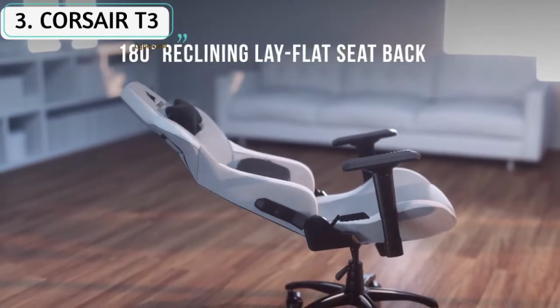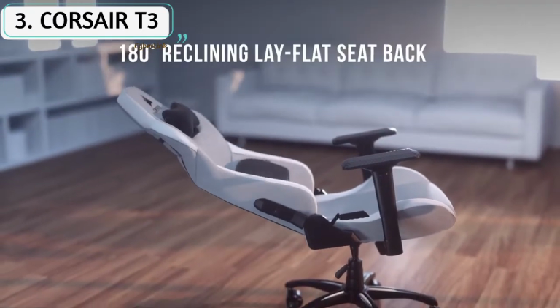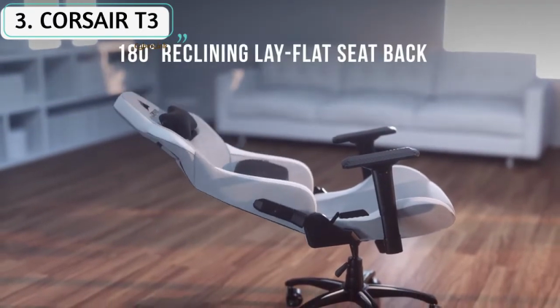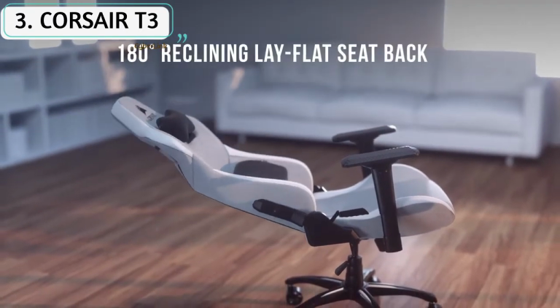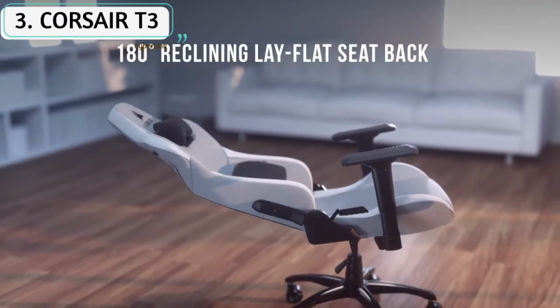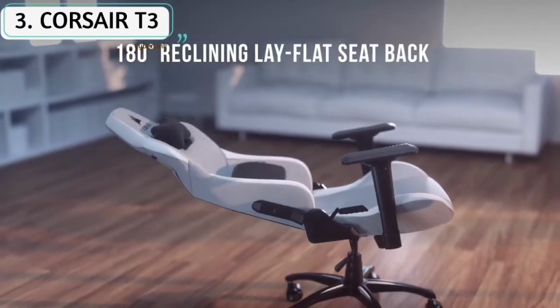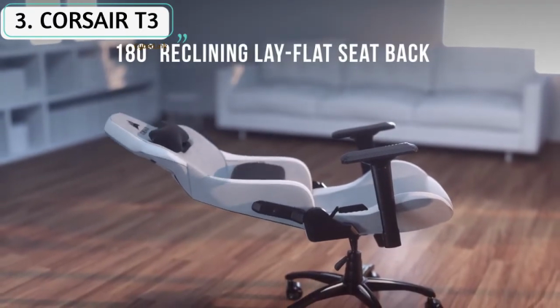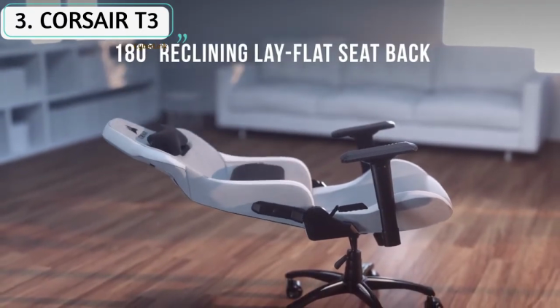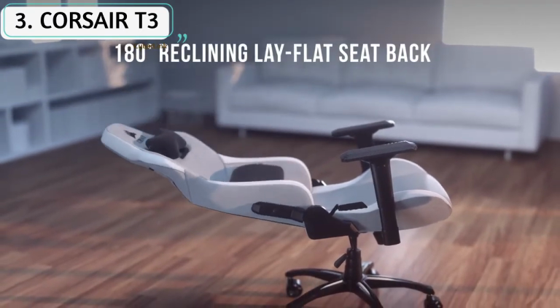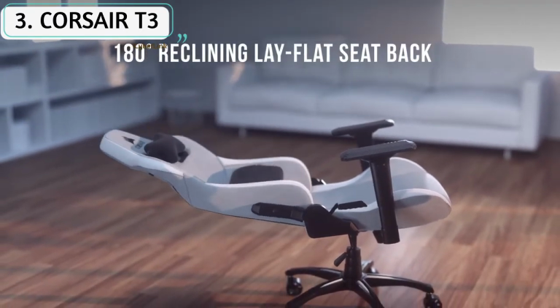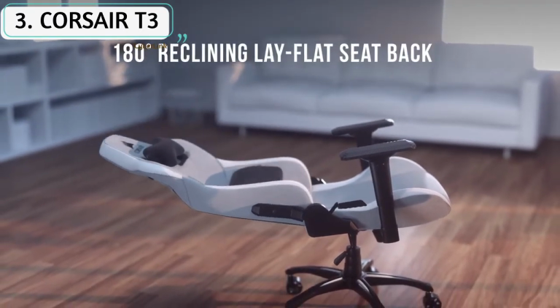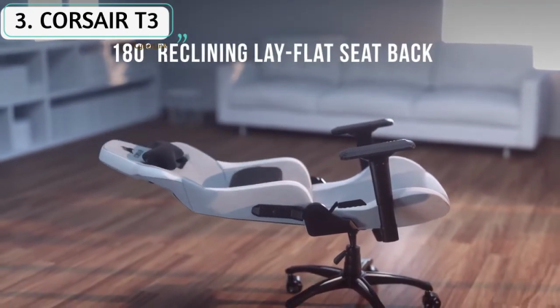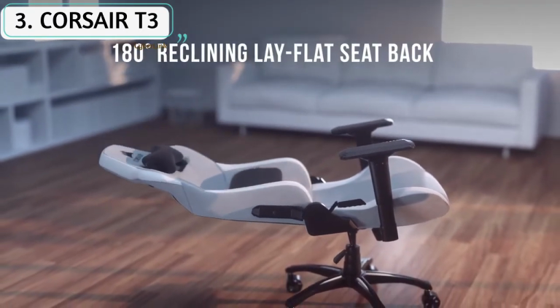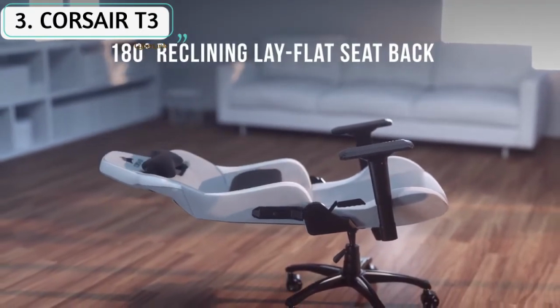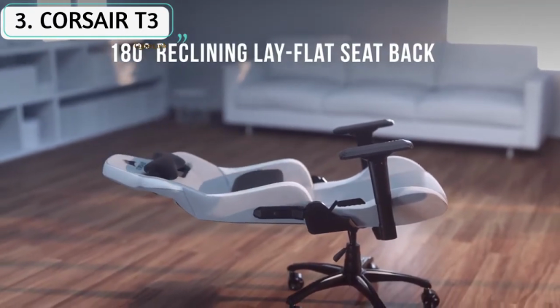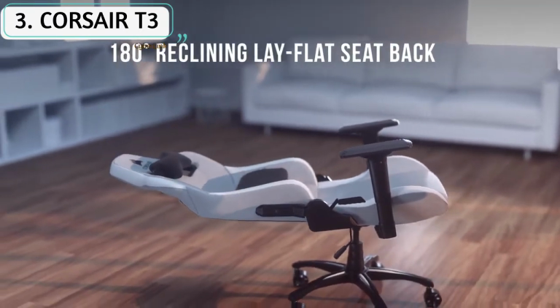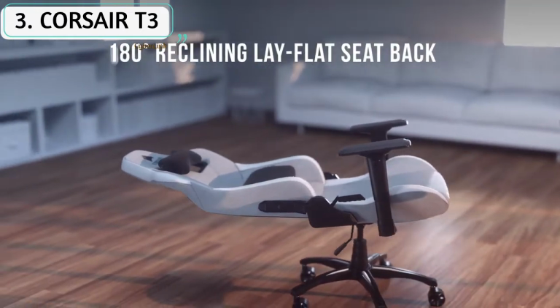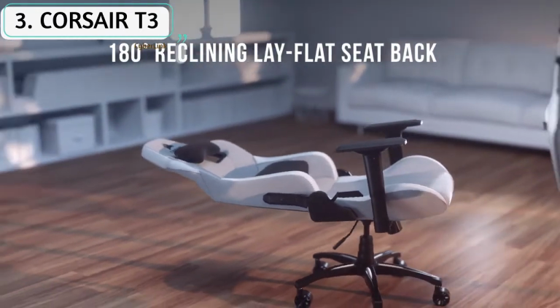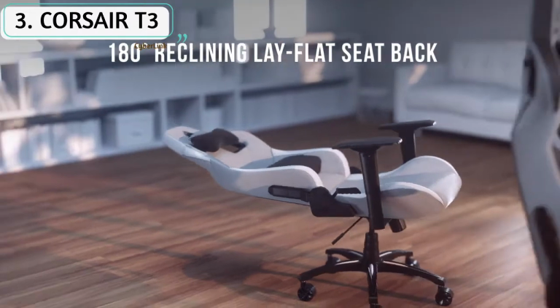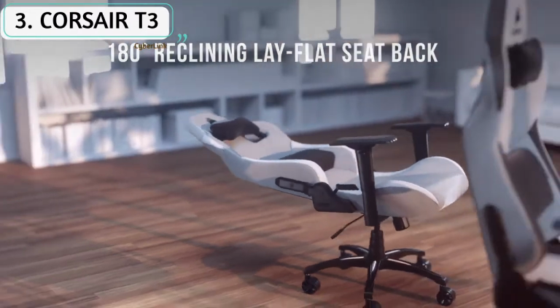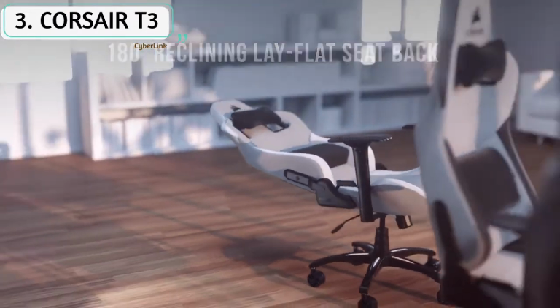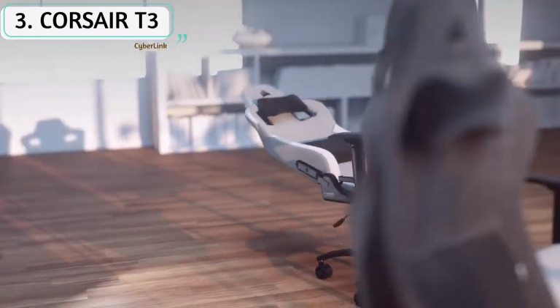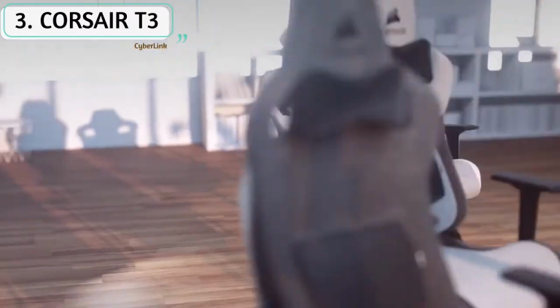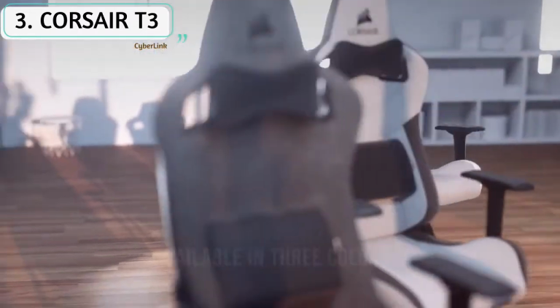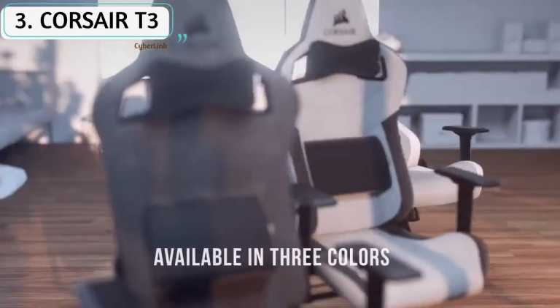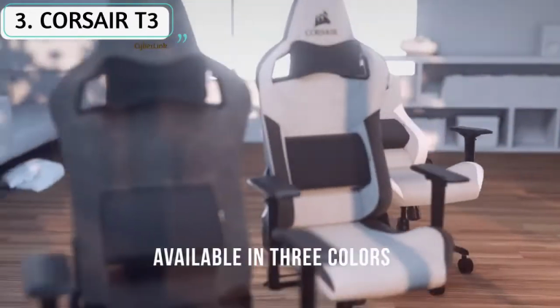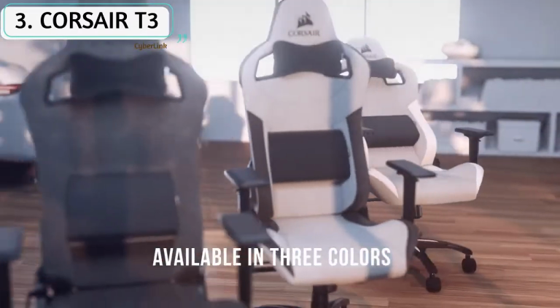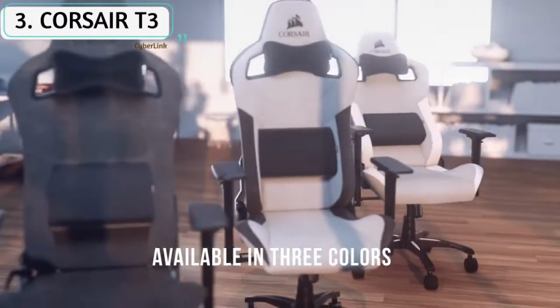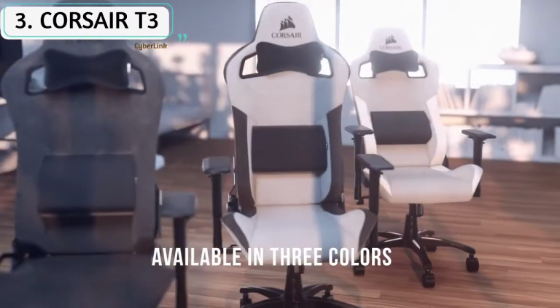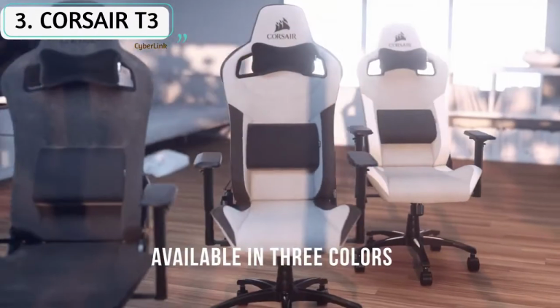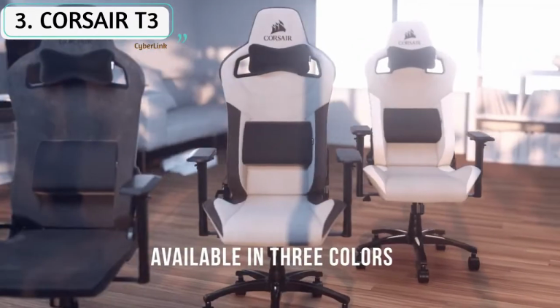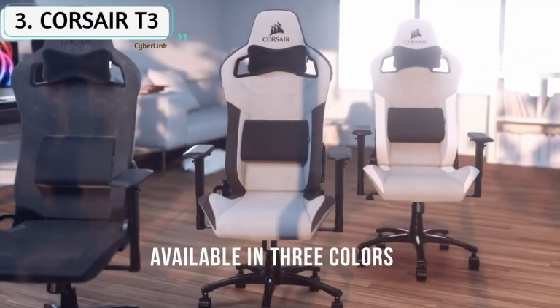Other than that, the T3 Rush is an impressive-looking gaming chair that doesn't need a loud color to make a statement.